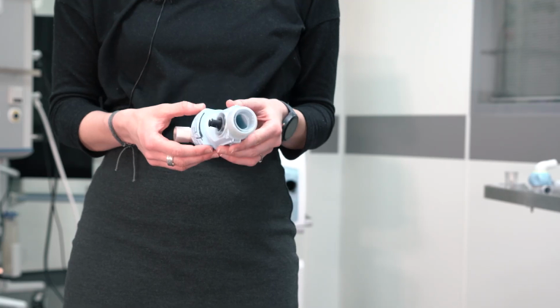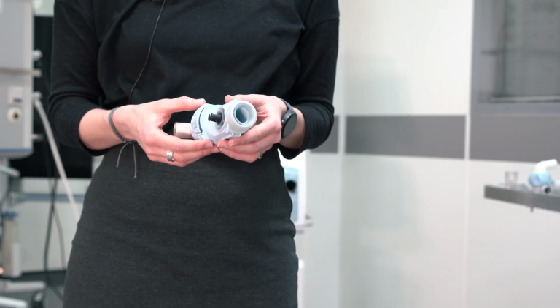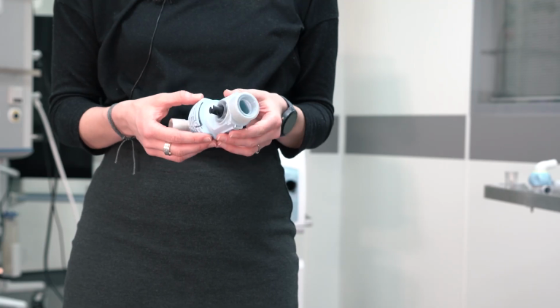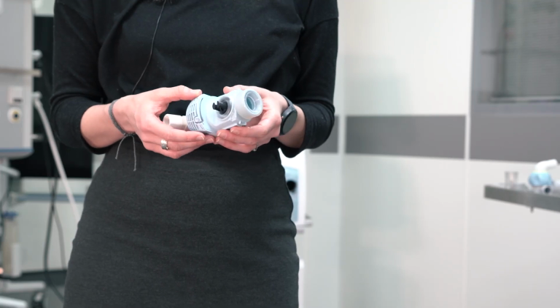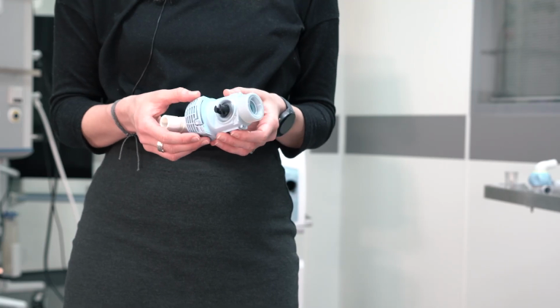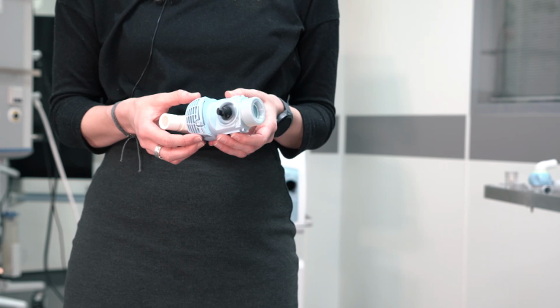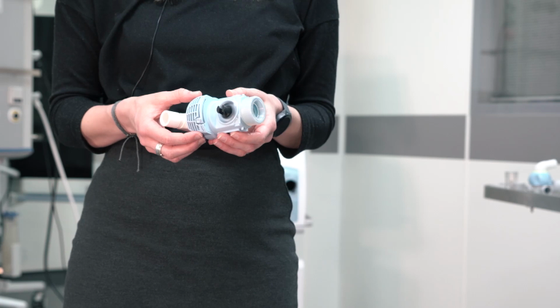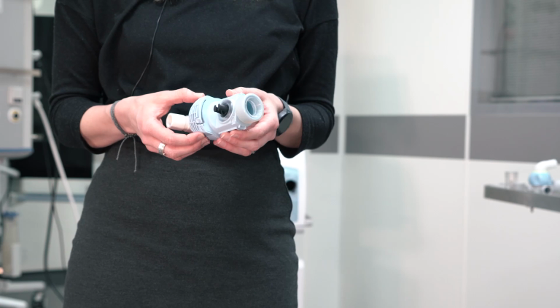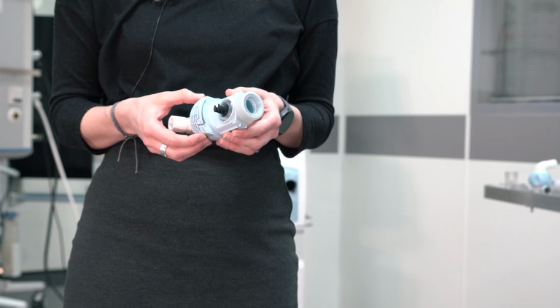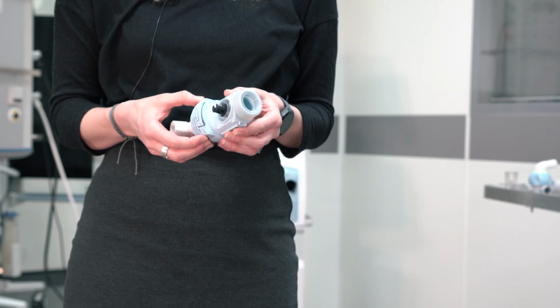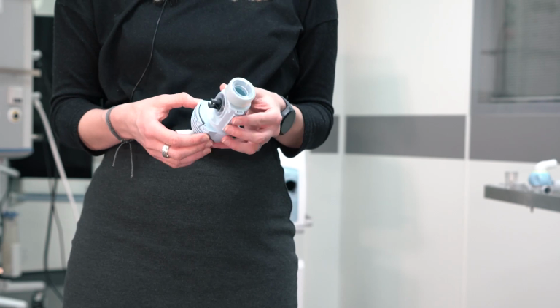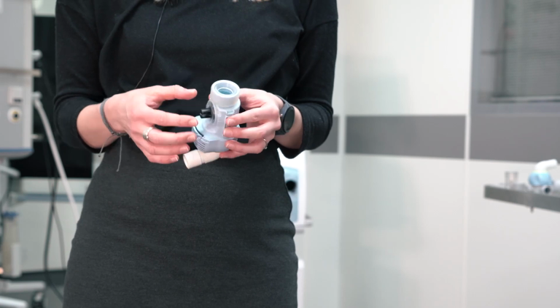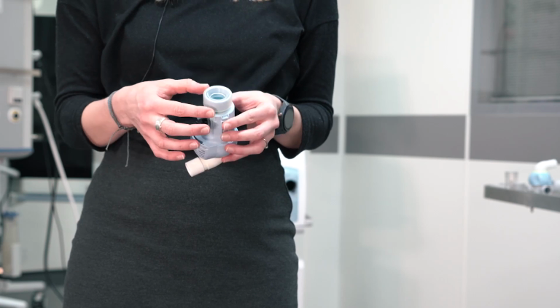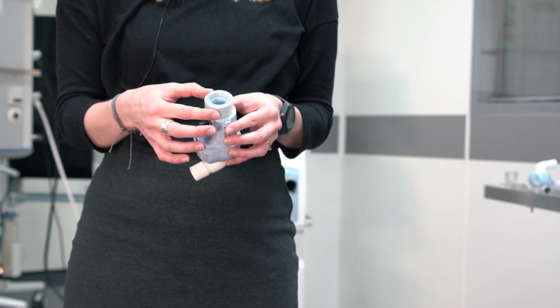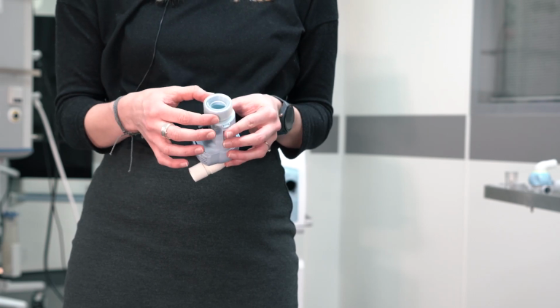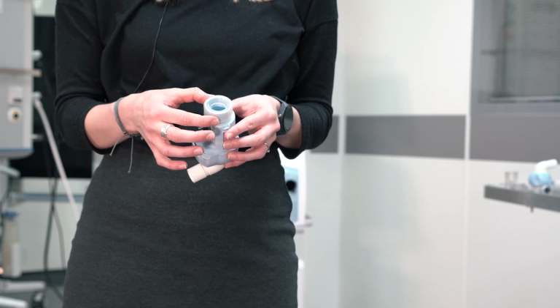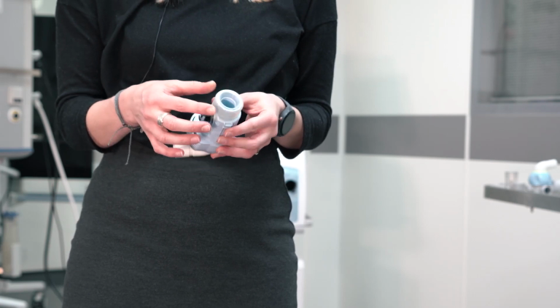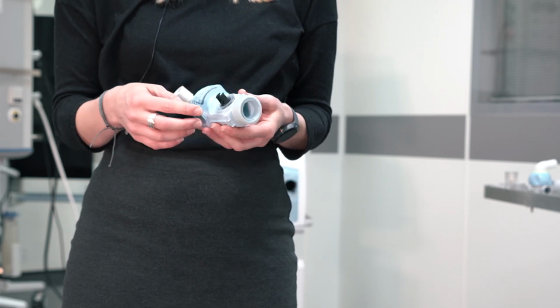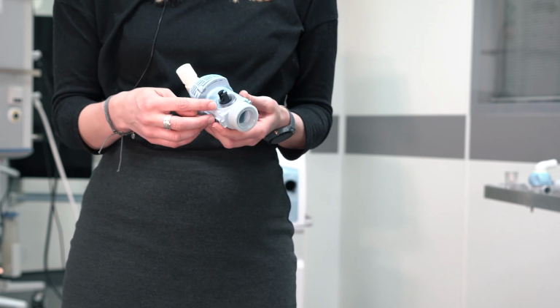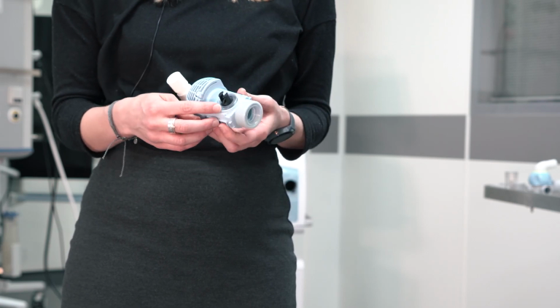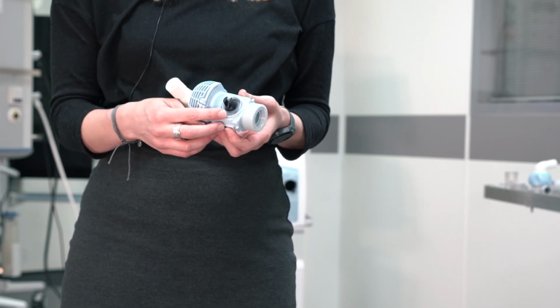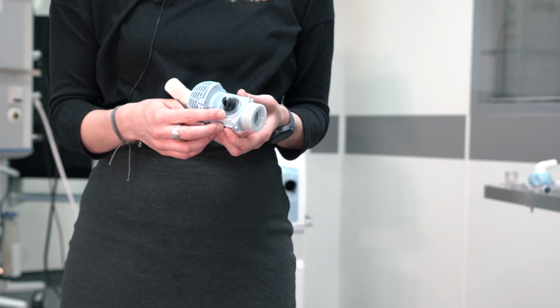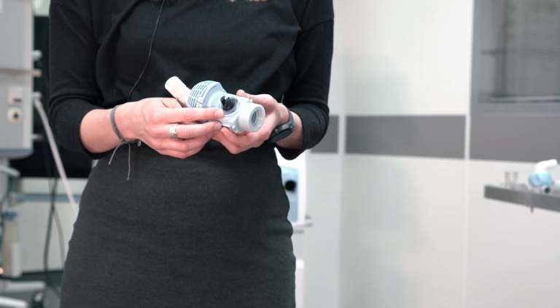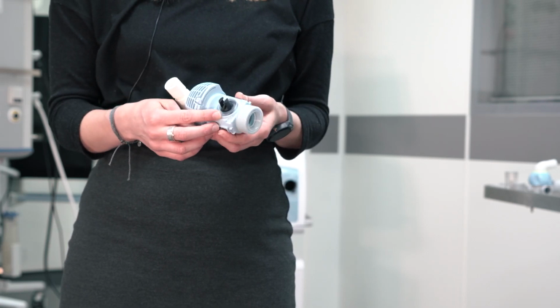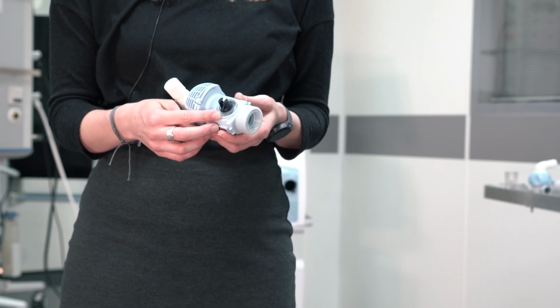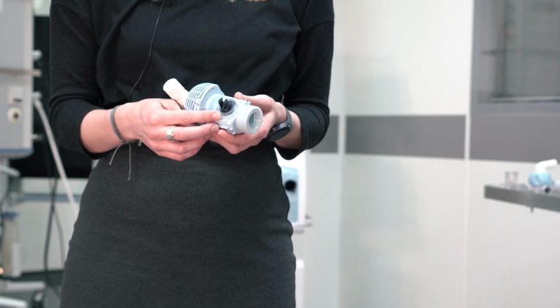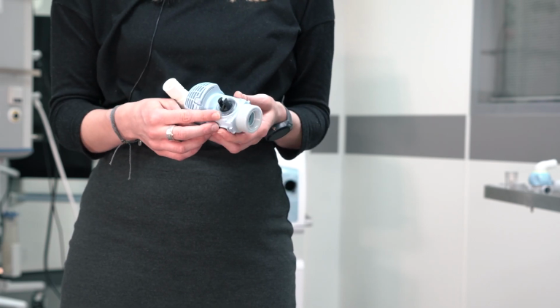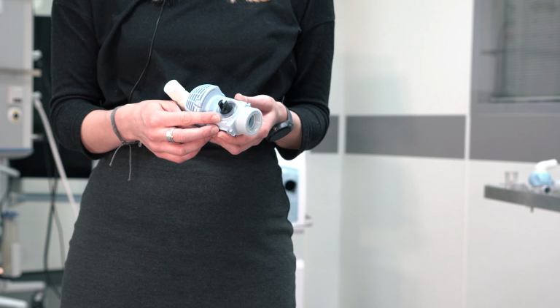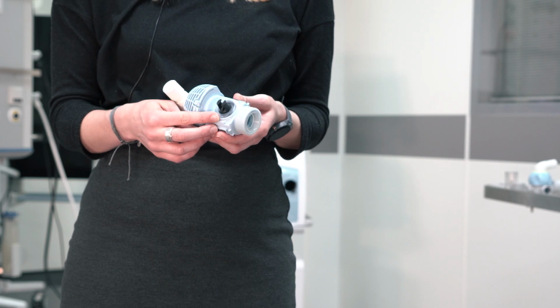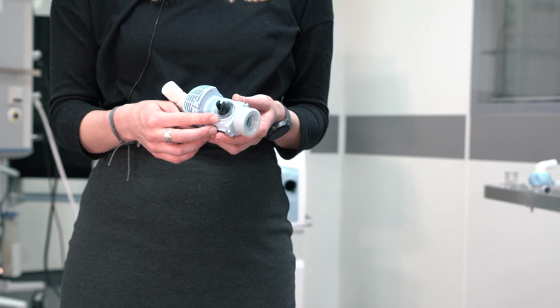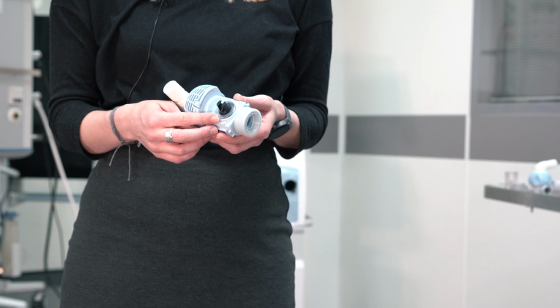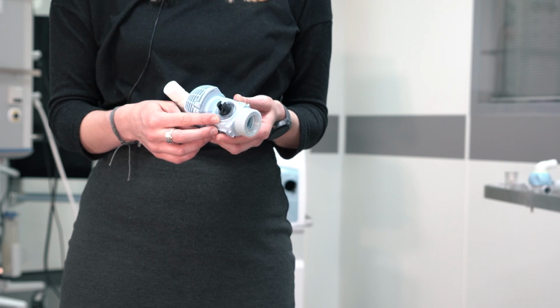After reprocessing, according to the instructions for use, make sure that the seal and the diaphragm on the inspiratory valve are fitted correctly.